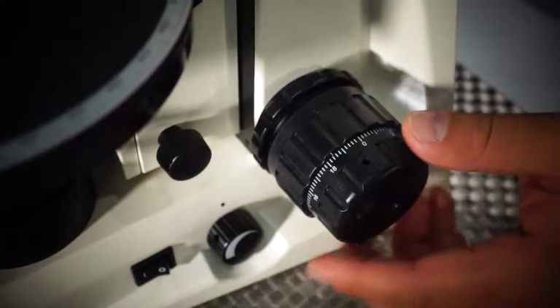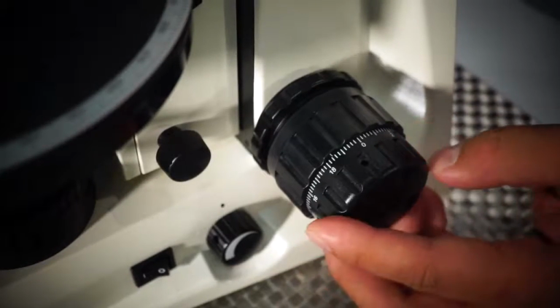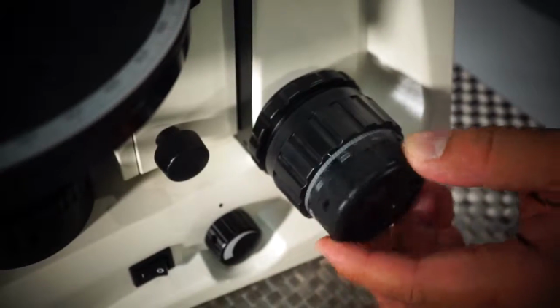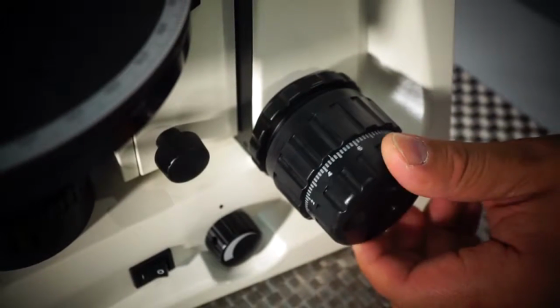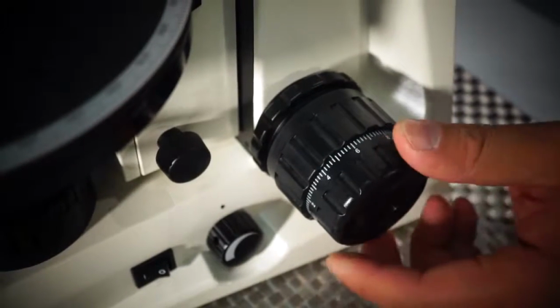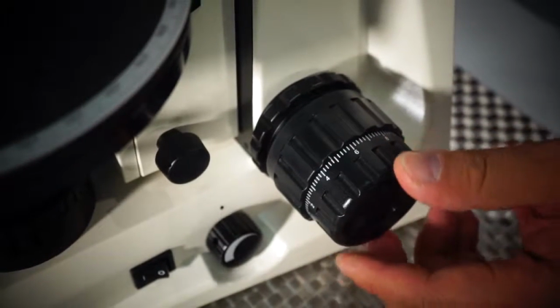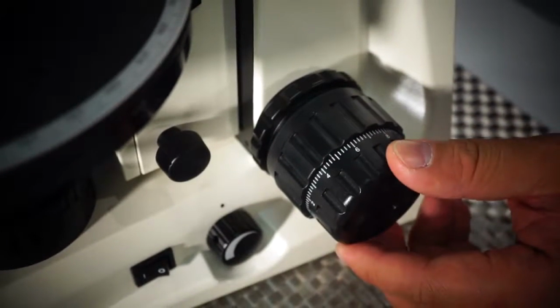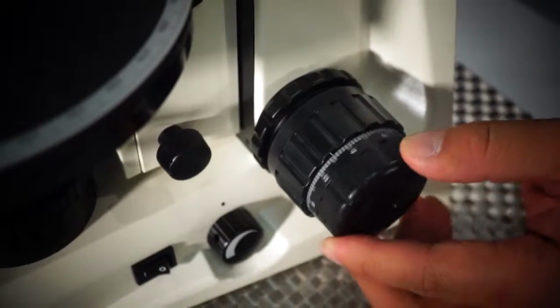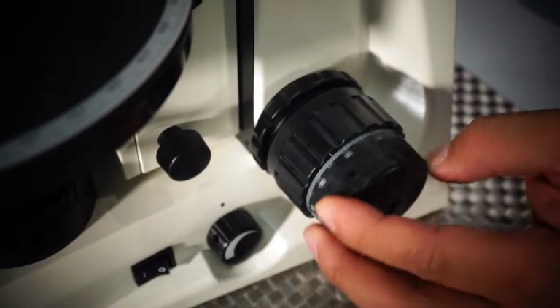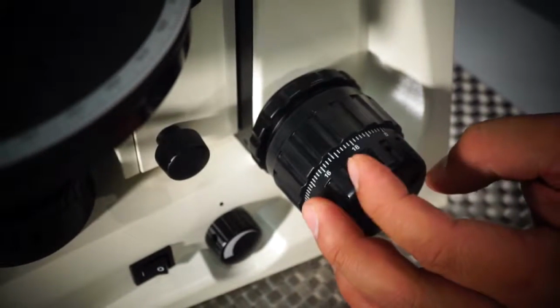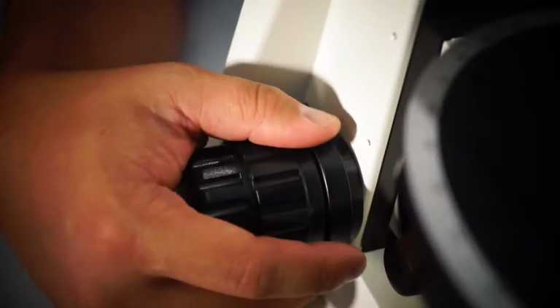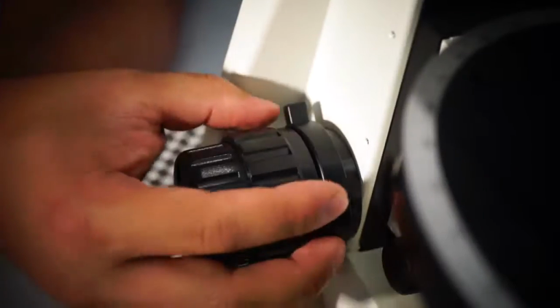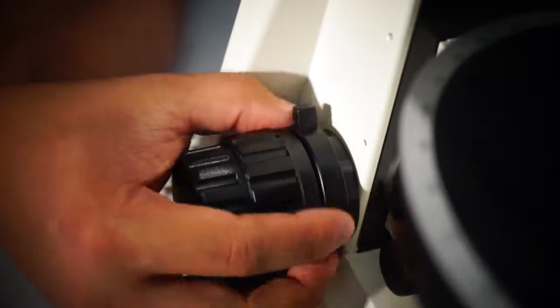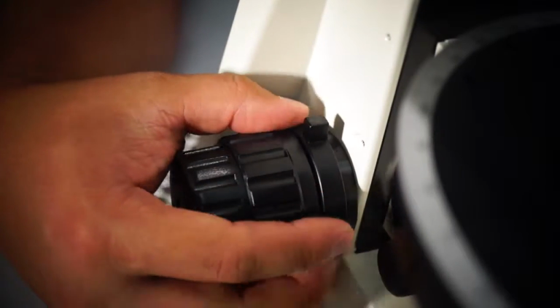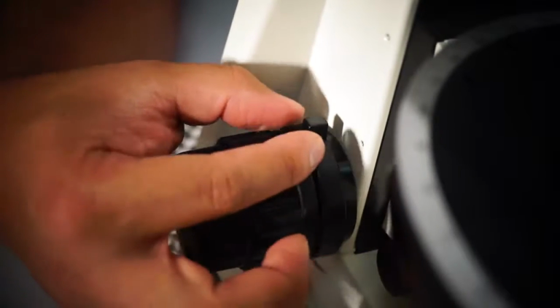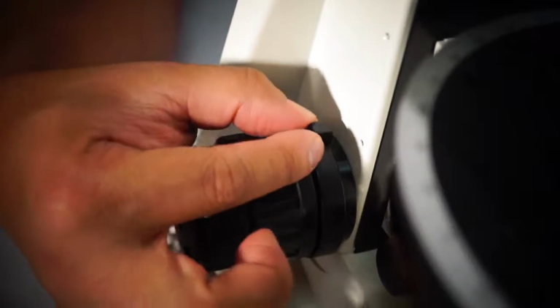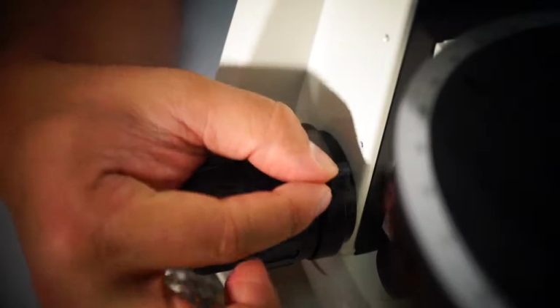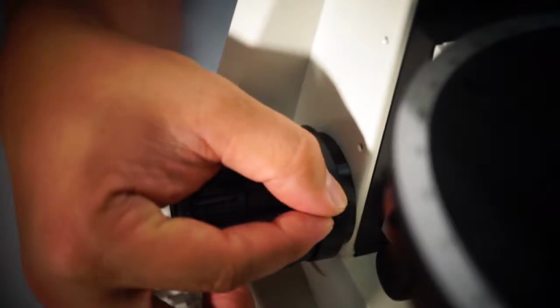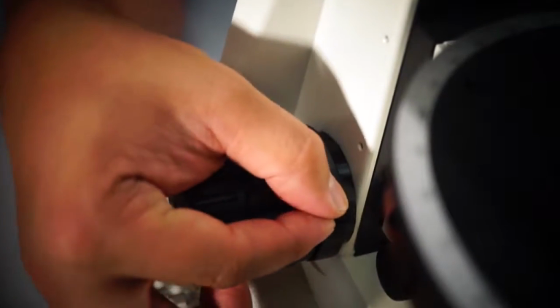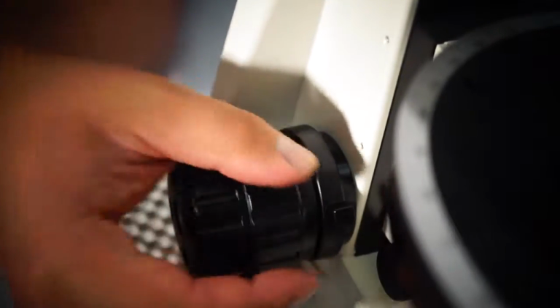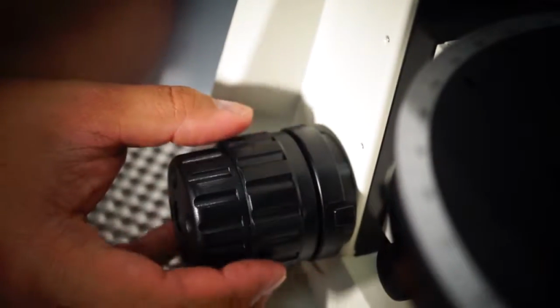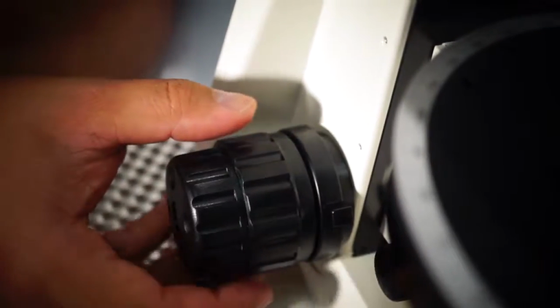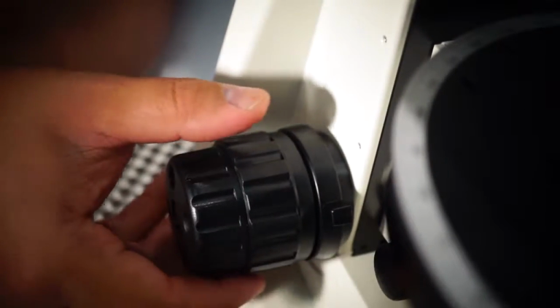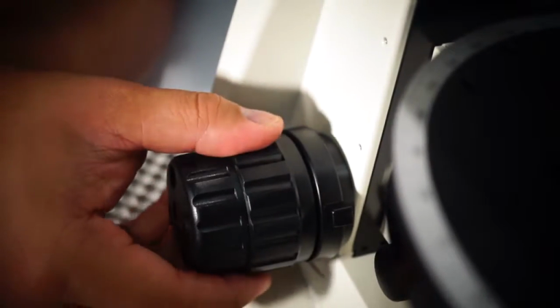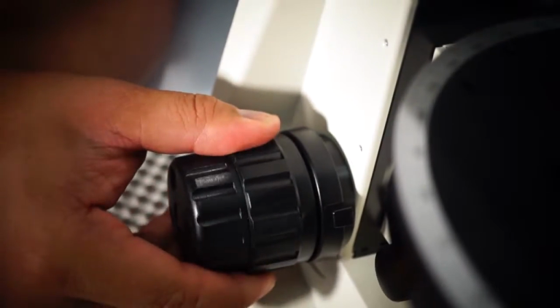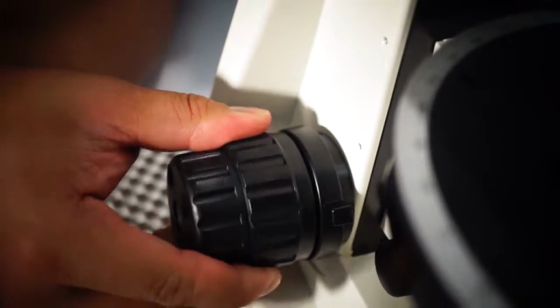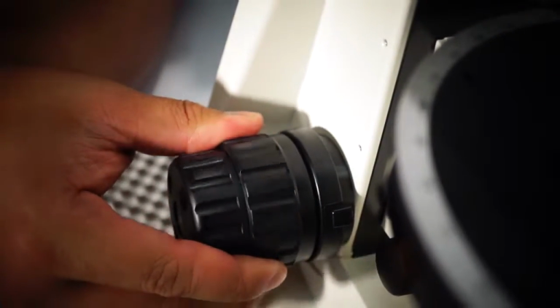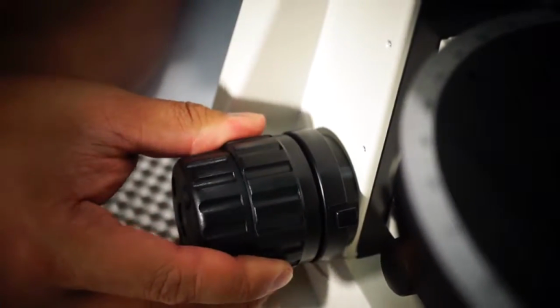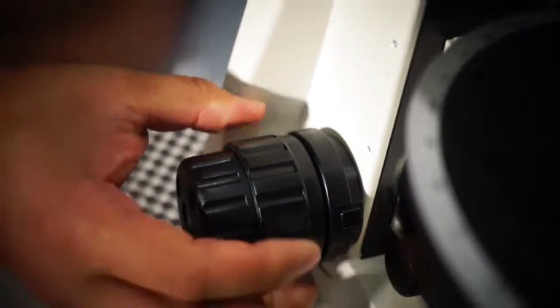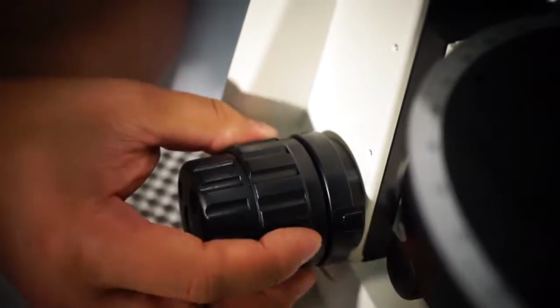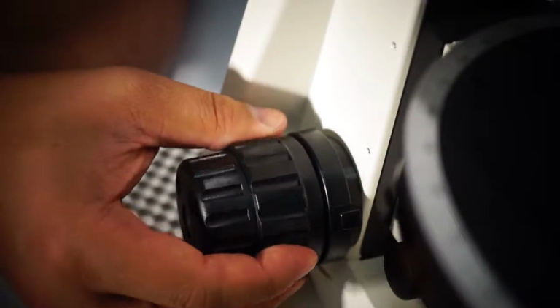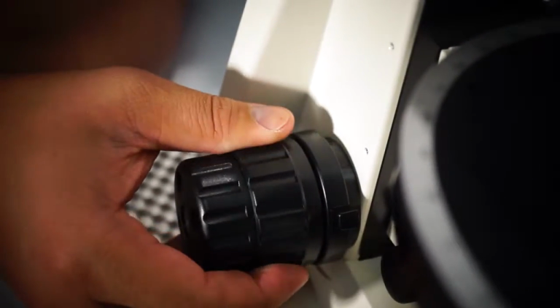The microscope features coaxial coarse and fine focus knobs, and a built-in stage lock preventing users from breaking slides.